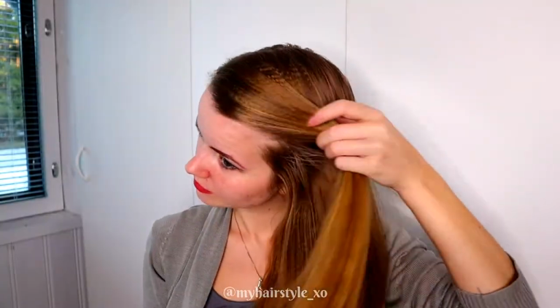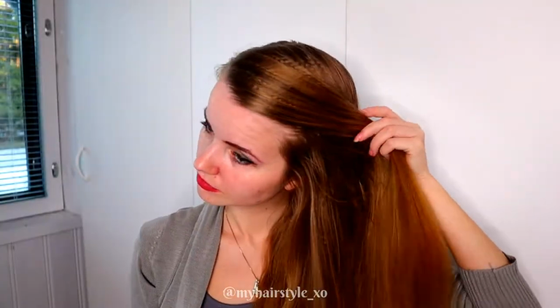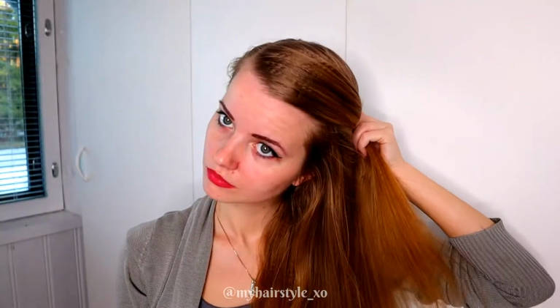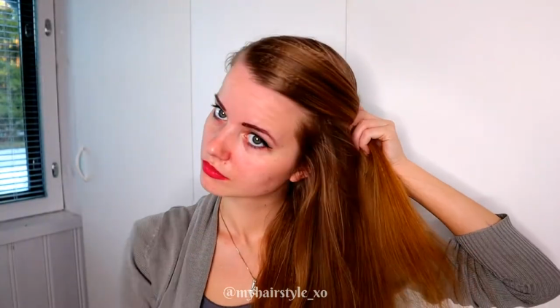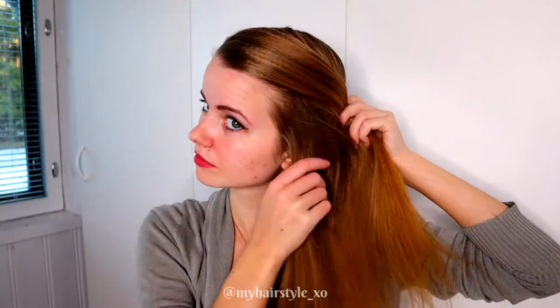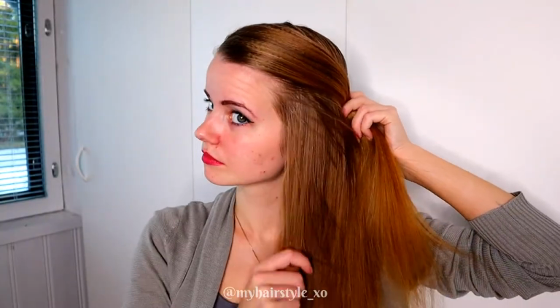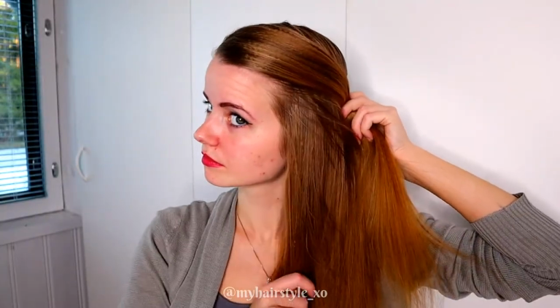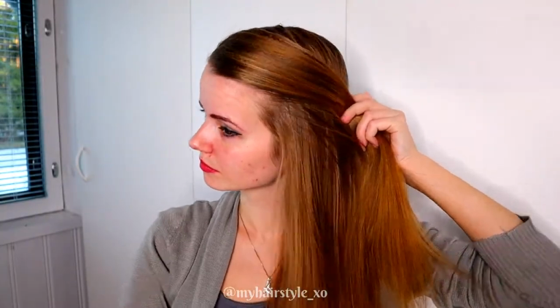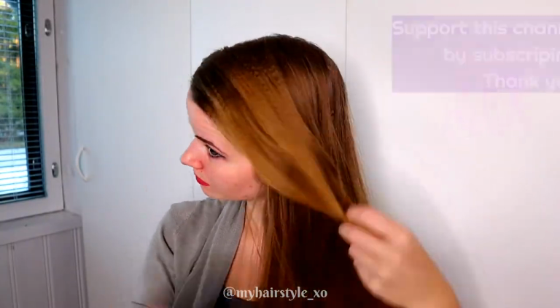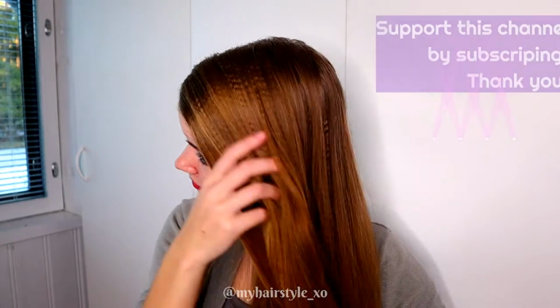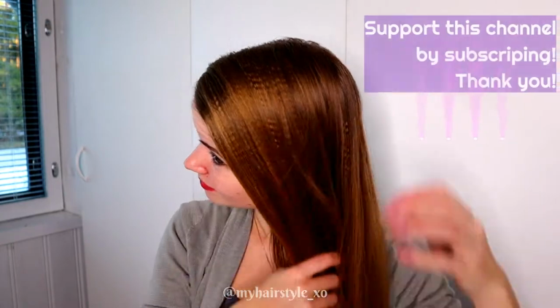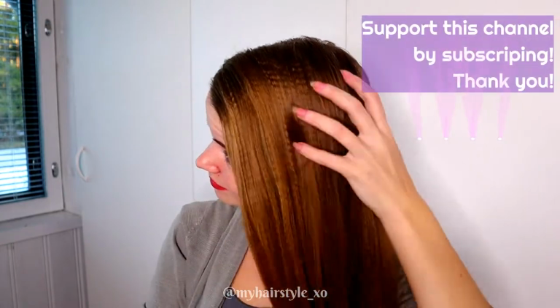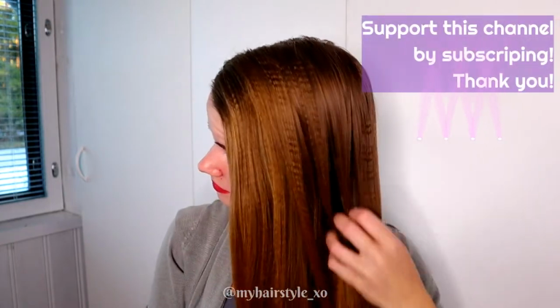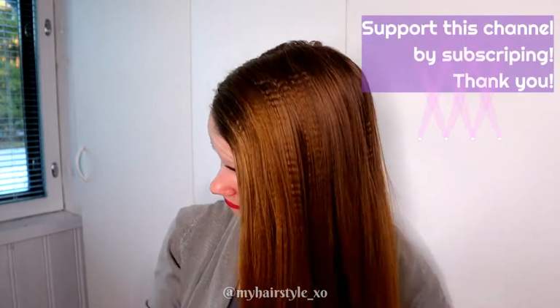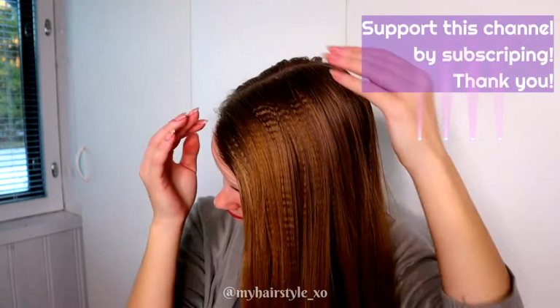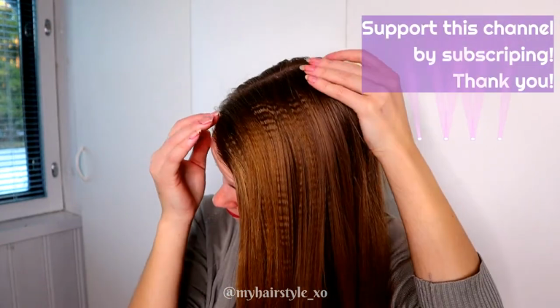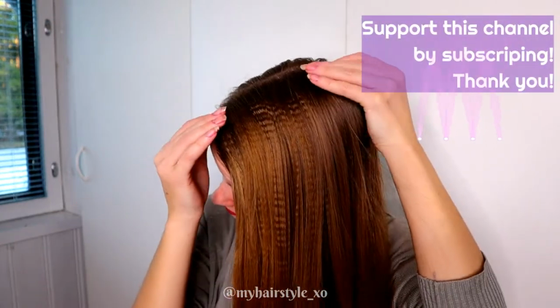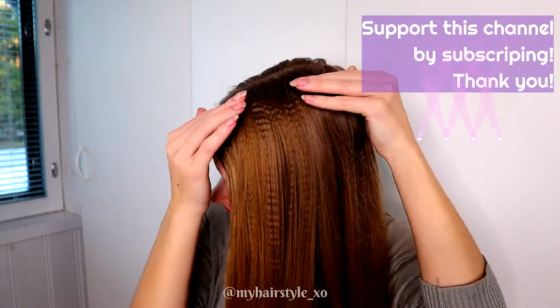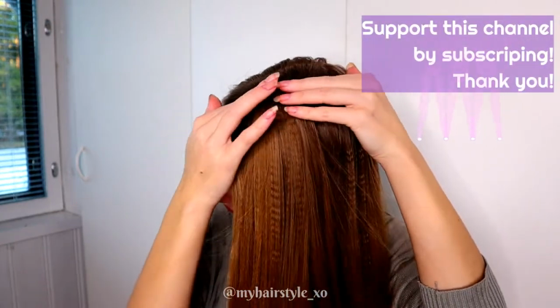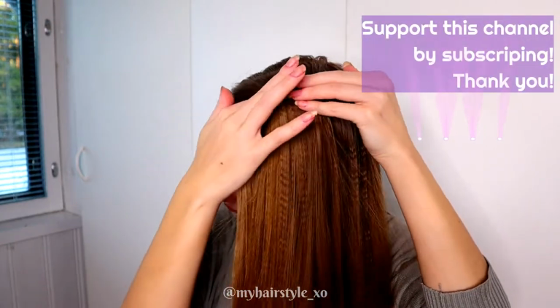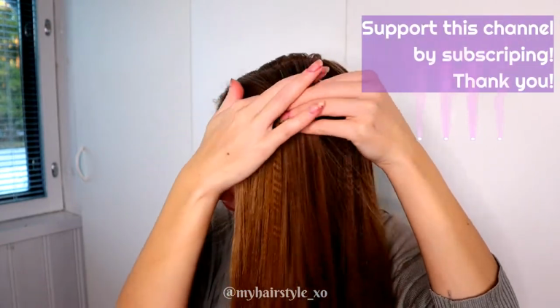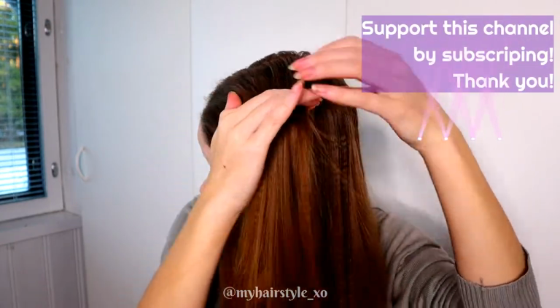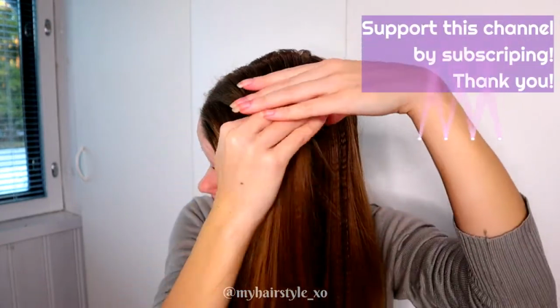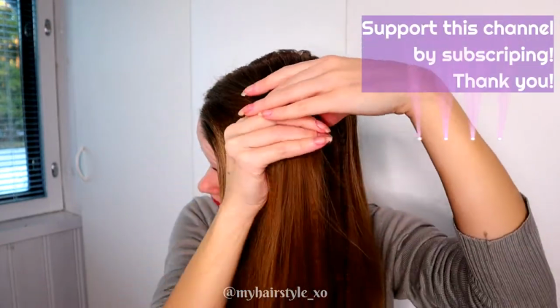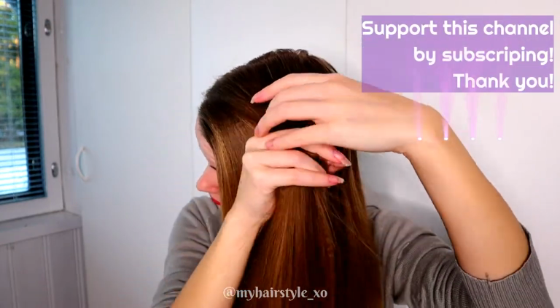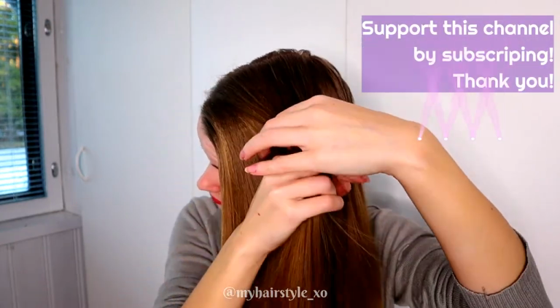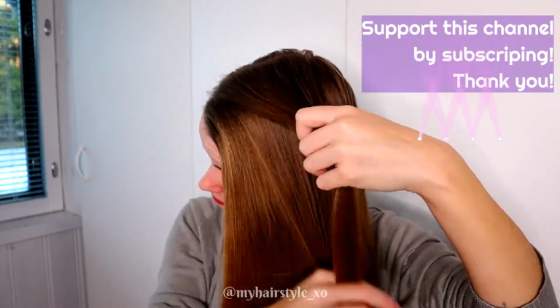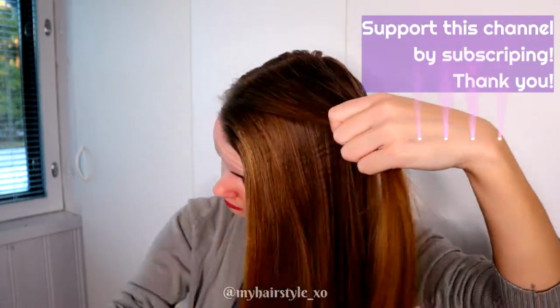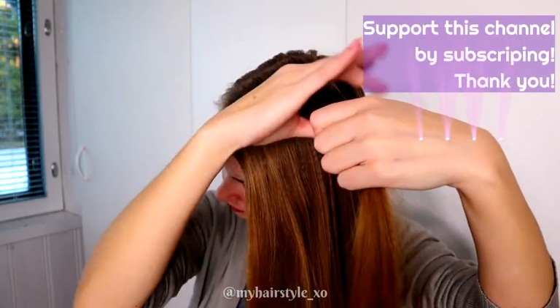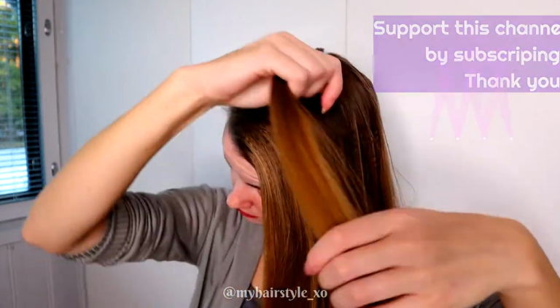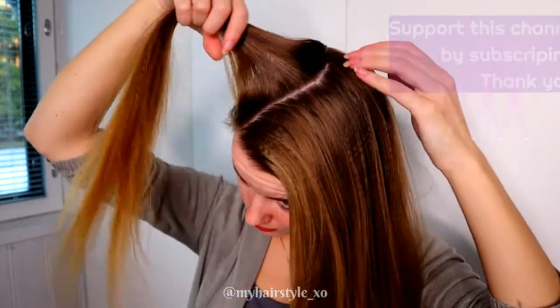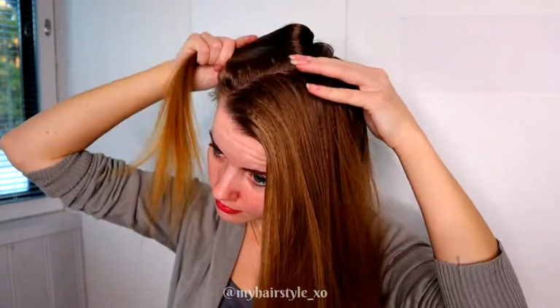I have textured about half of my hair. You can do this without texturizing as well.